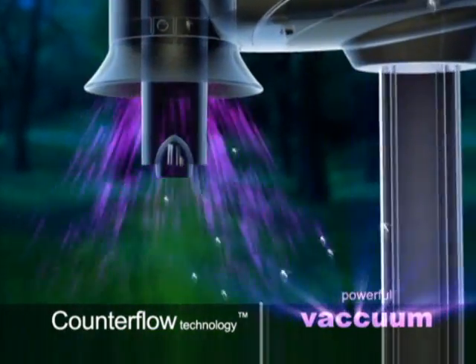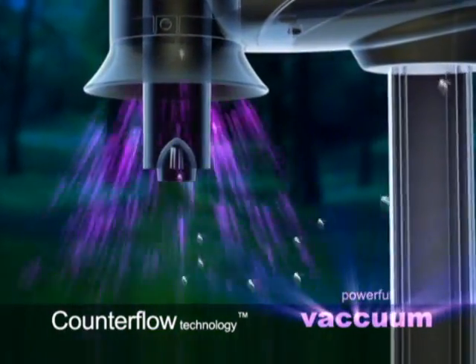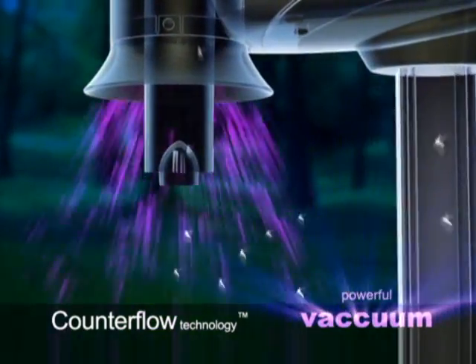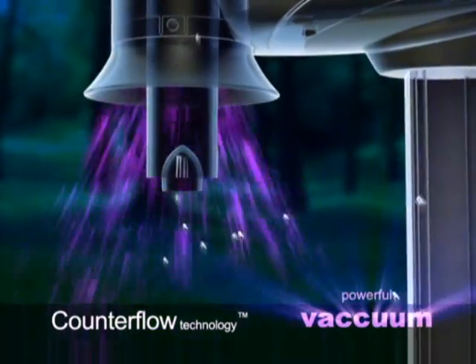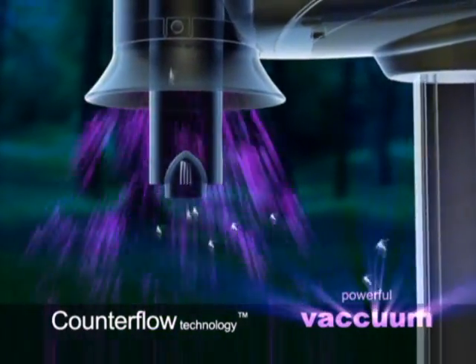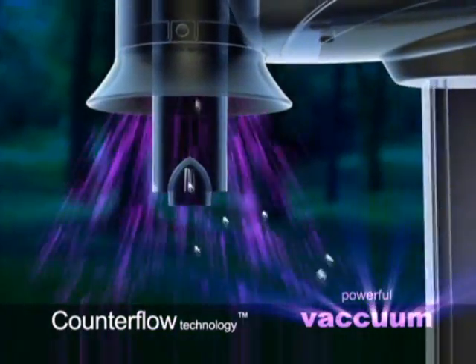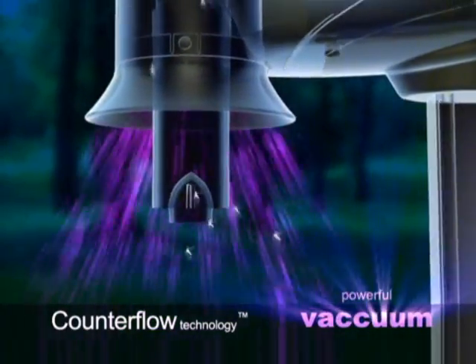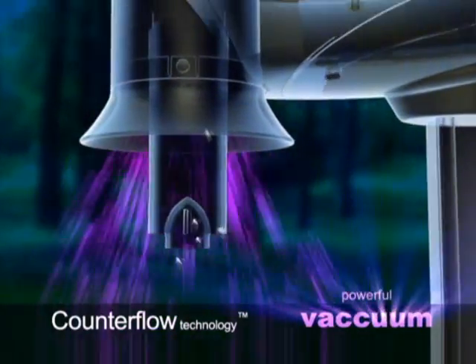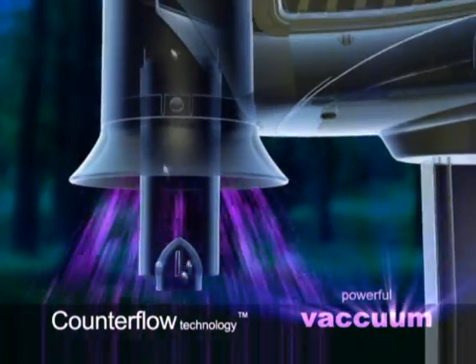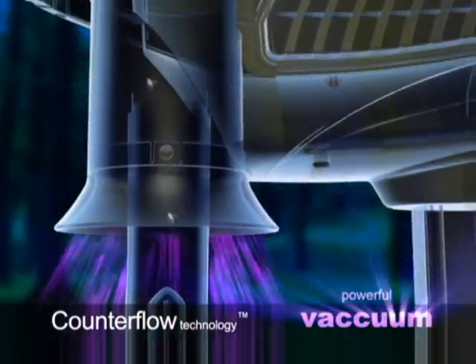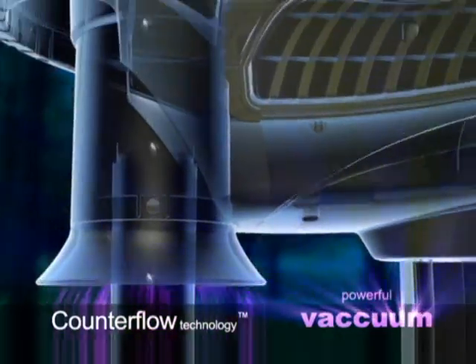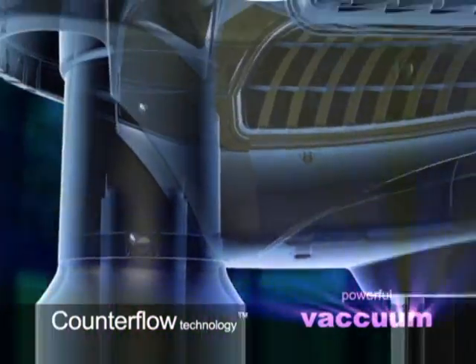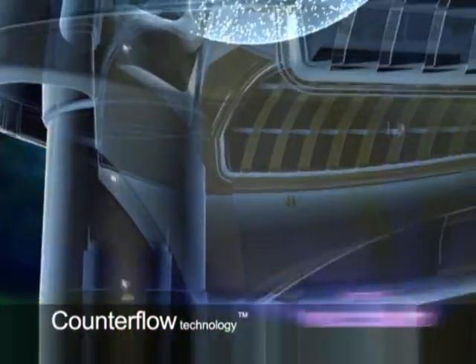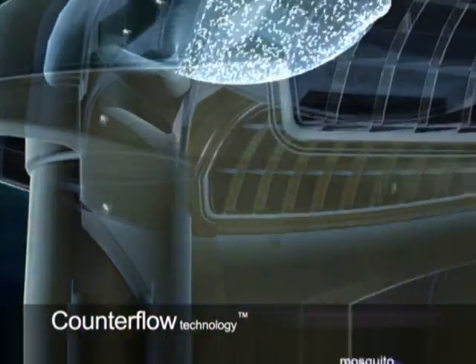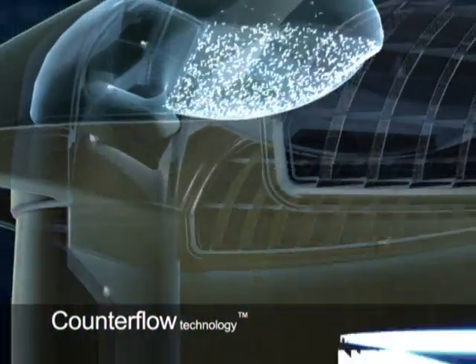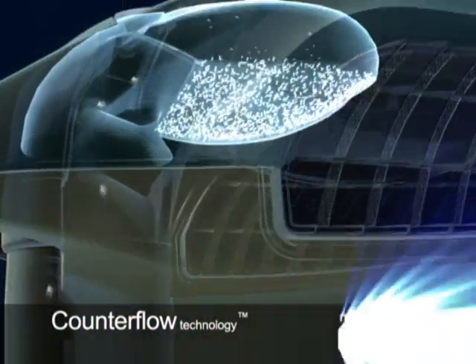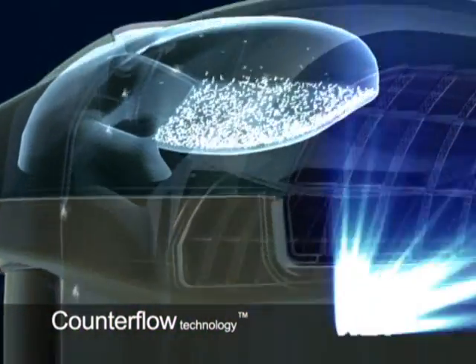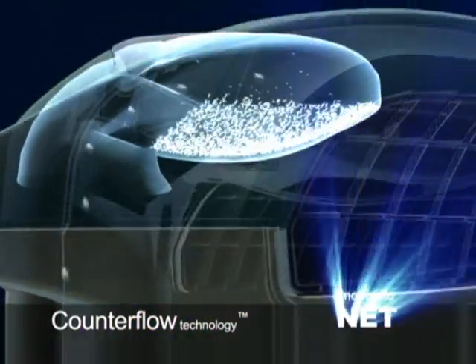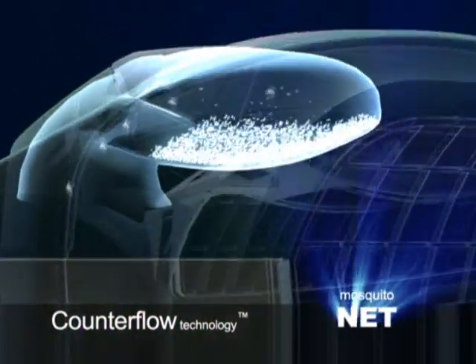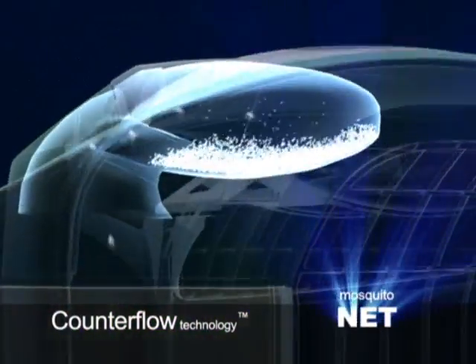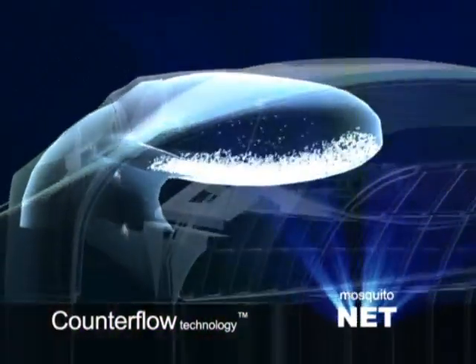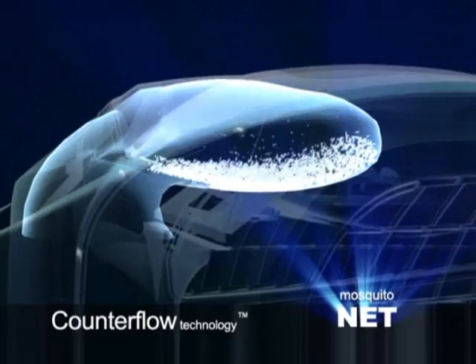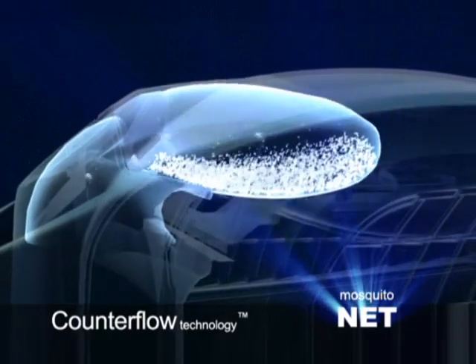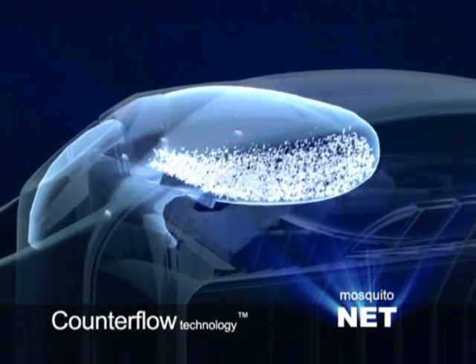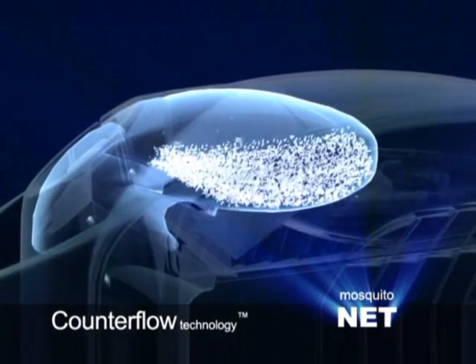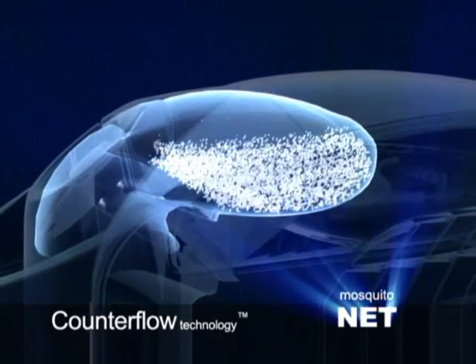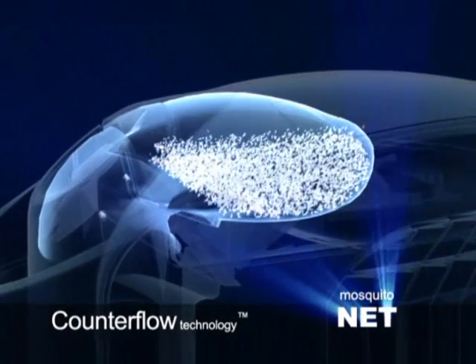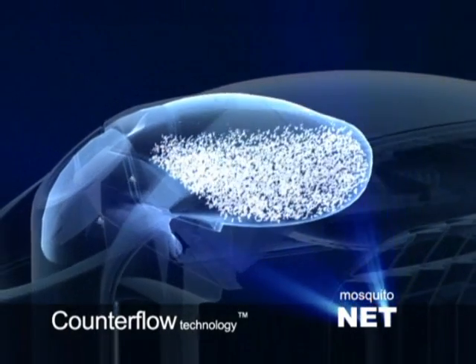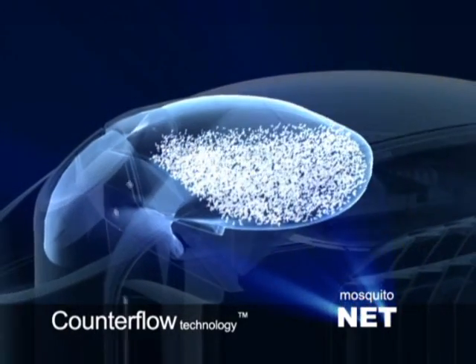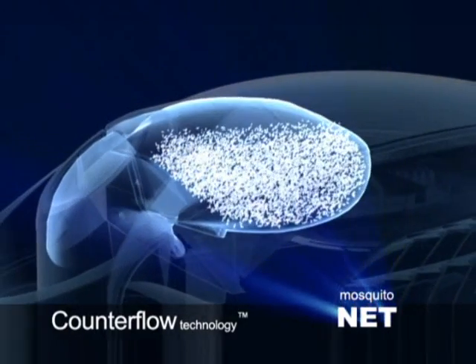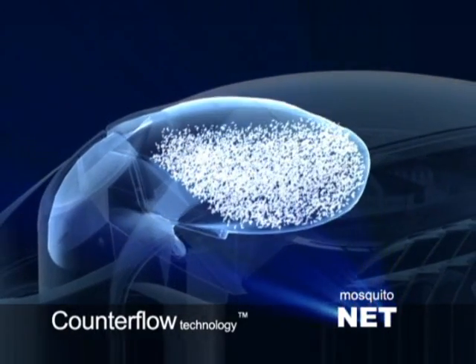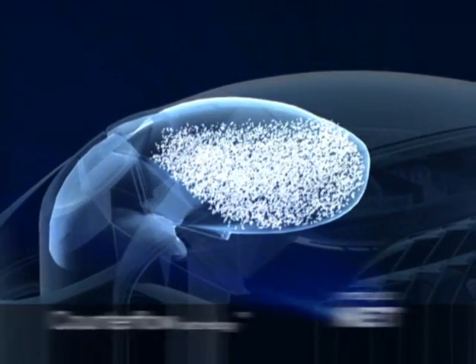The blood-seeking pests are caught in a vacuum, pulling them into a net where they dehydrate and die within 24 hours.